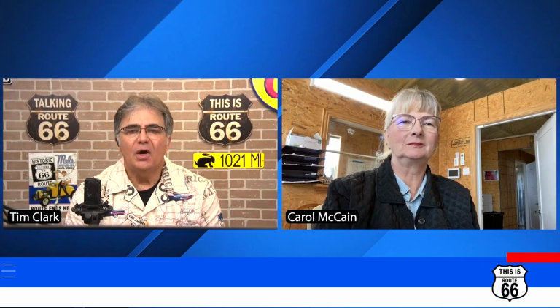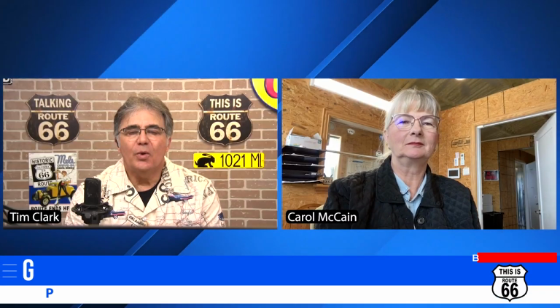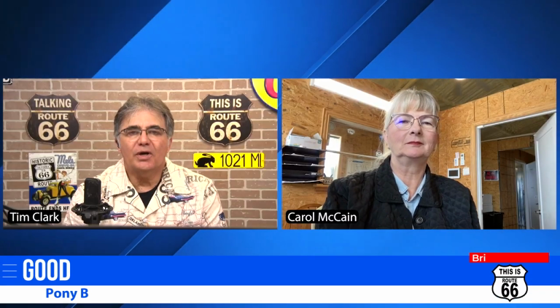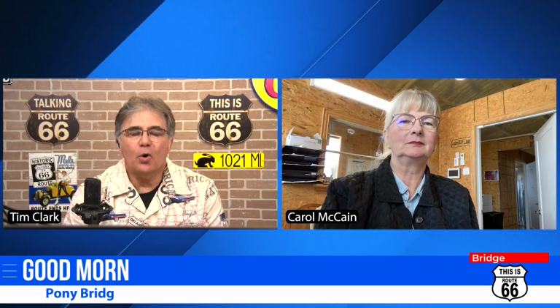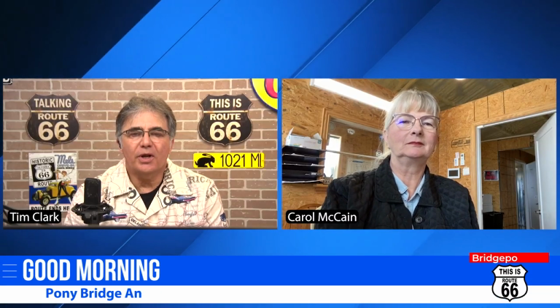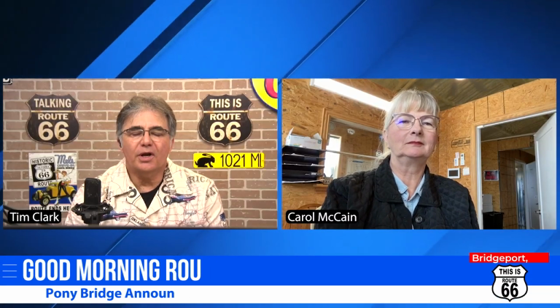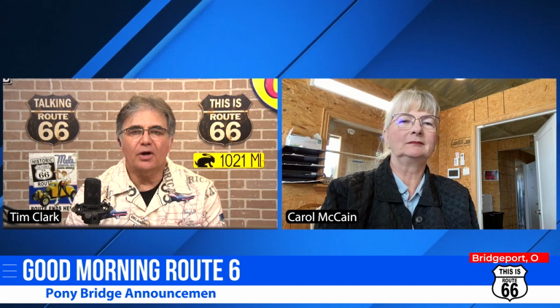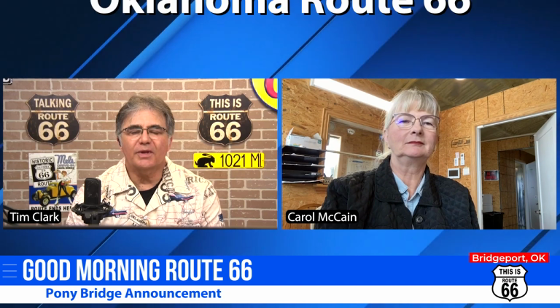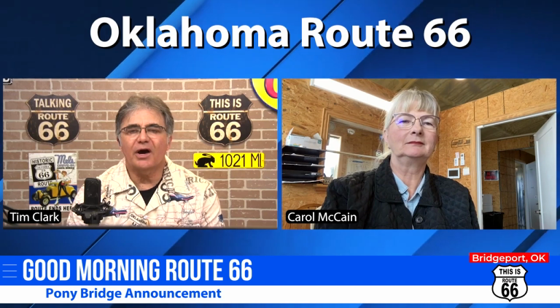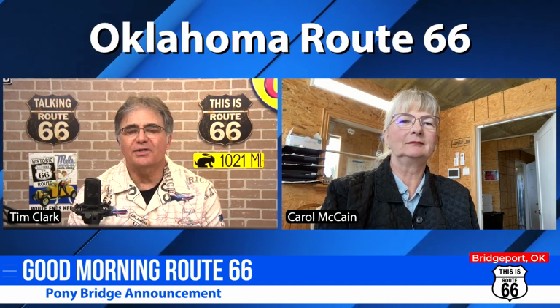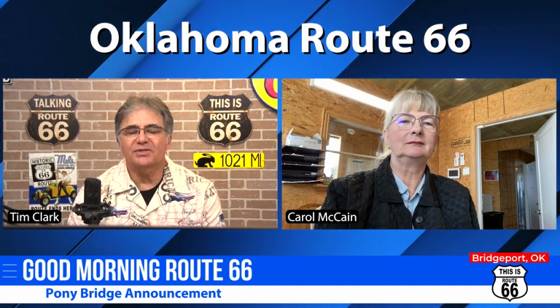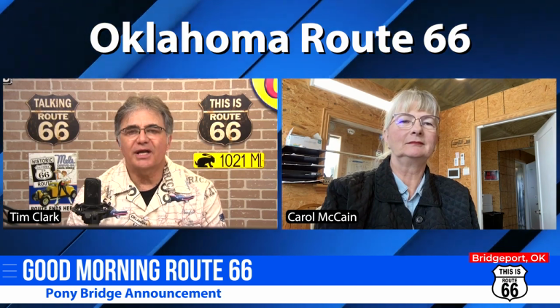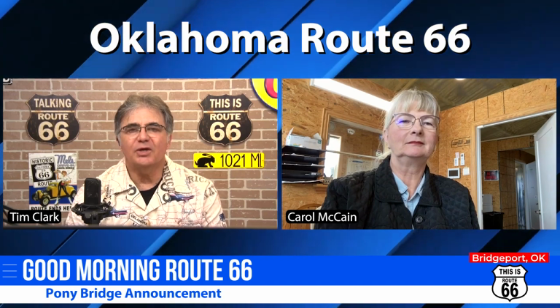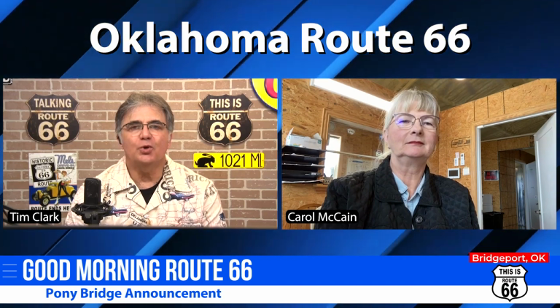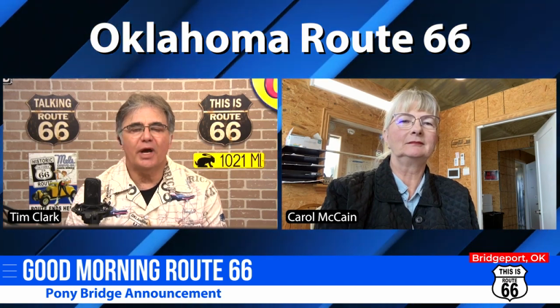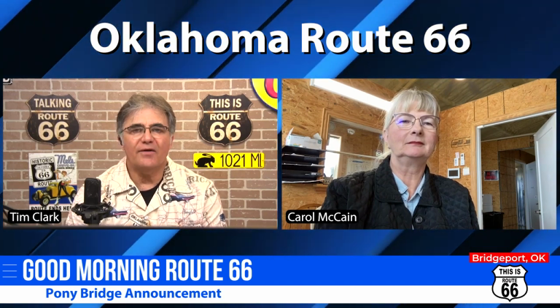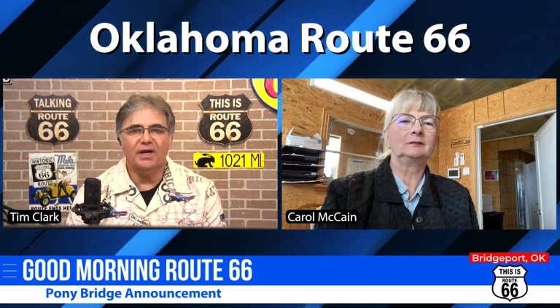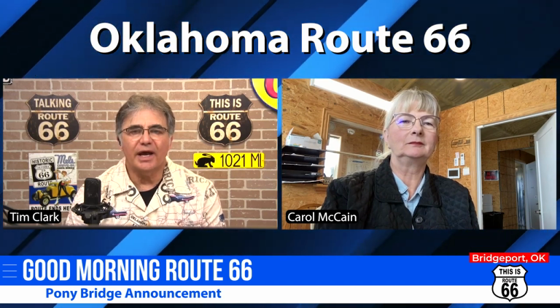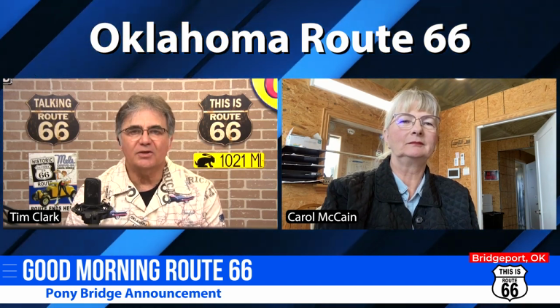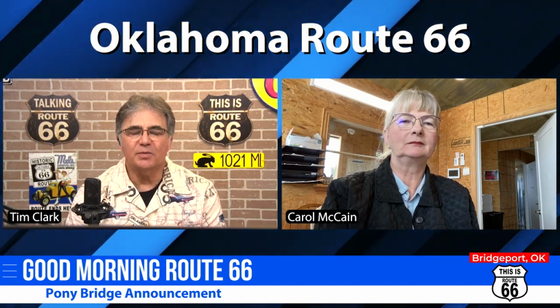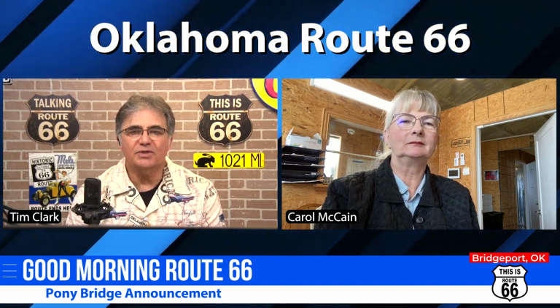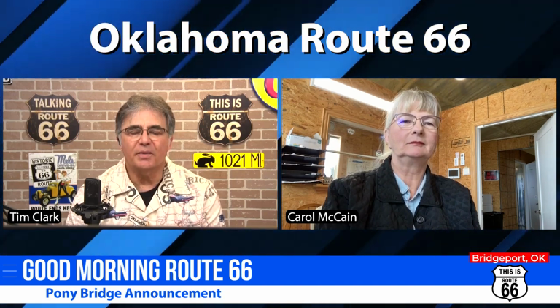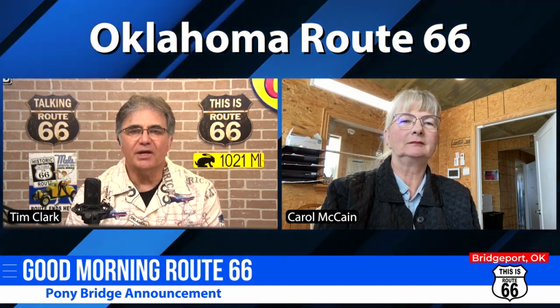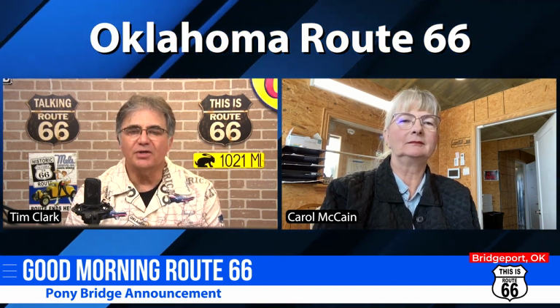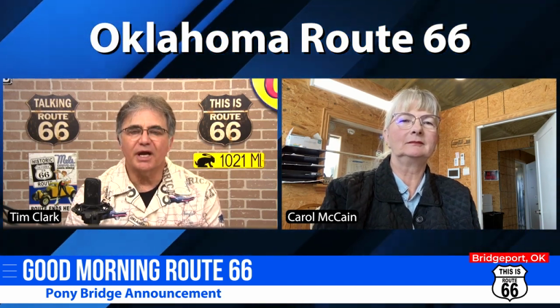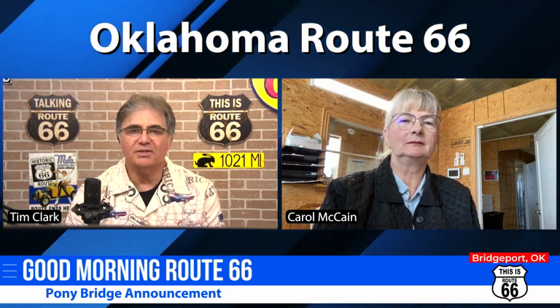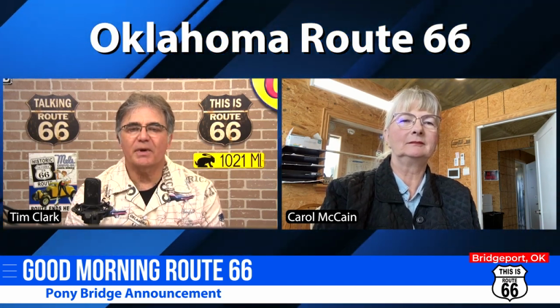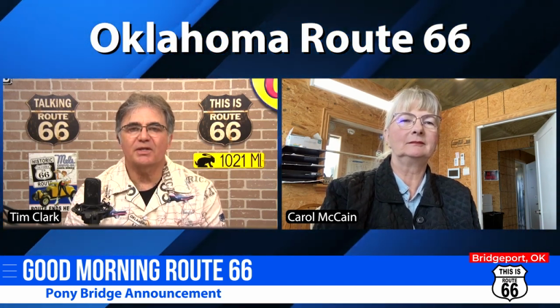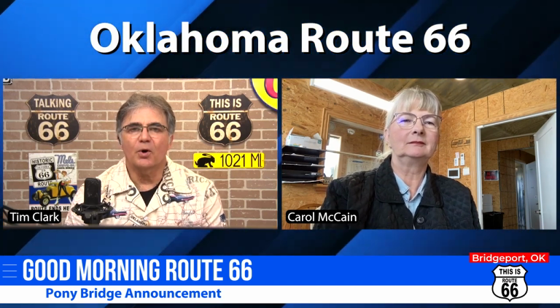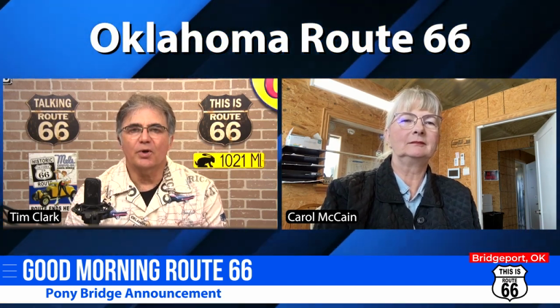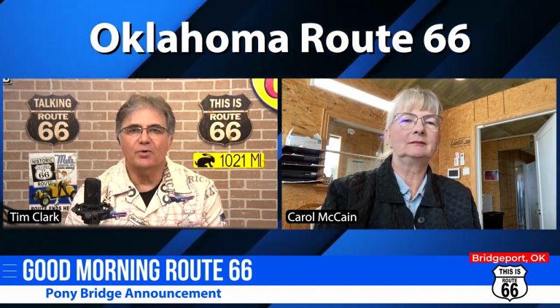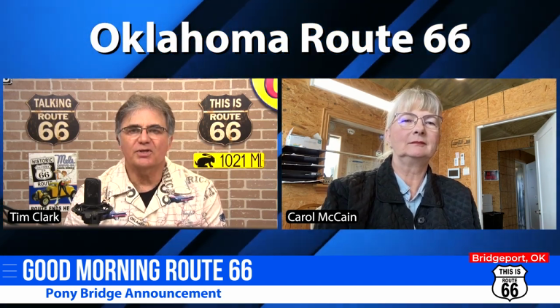Good morning, Carol. I understand that you have an announcement to make. Can you tell us about the Pony Bridge?